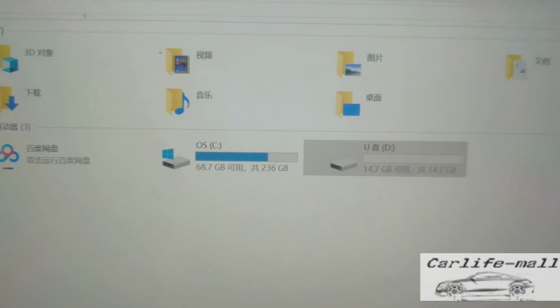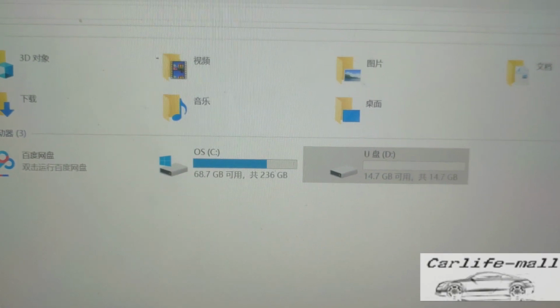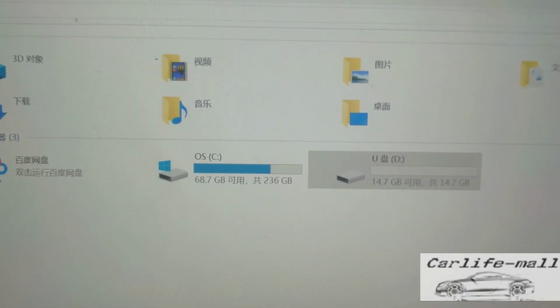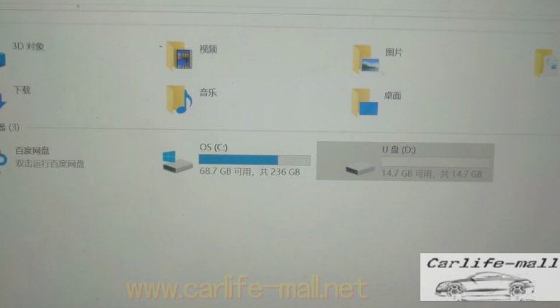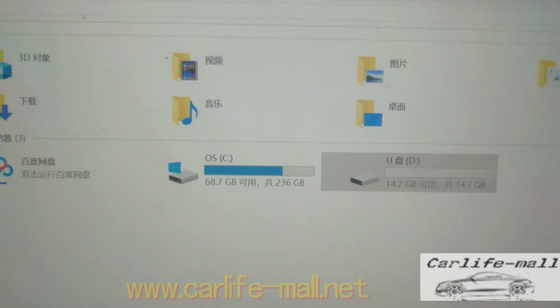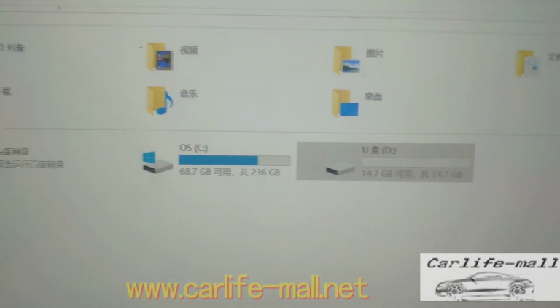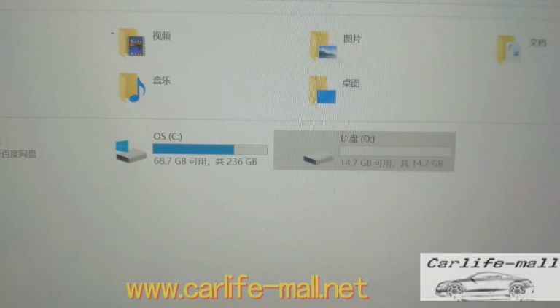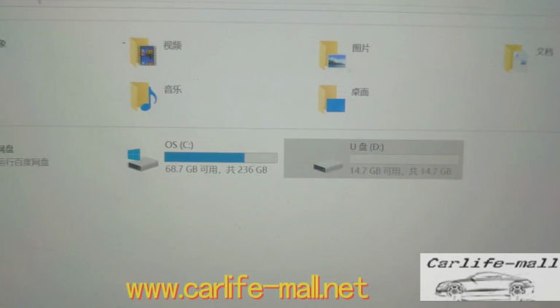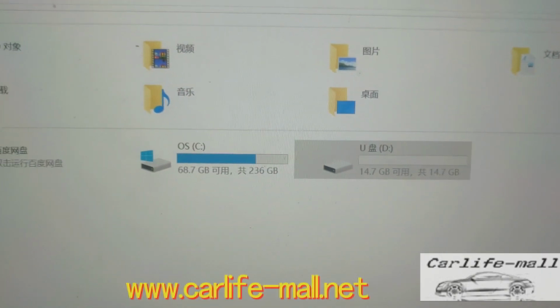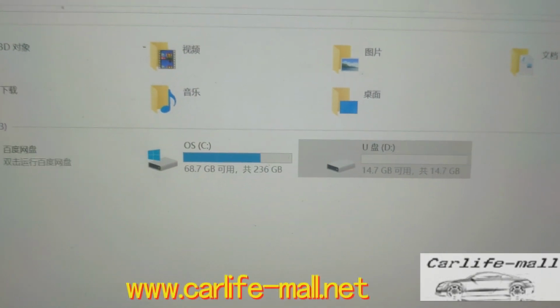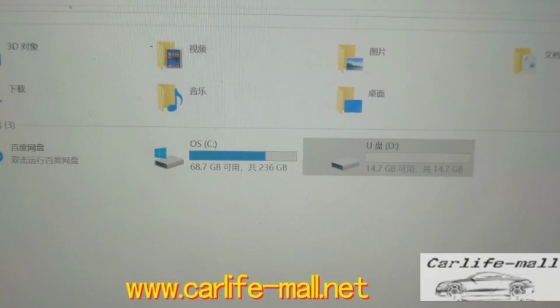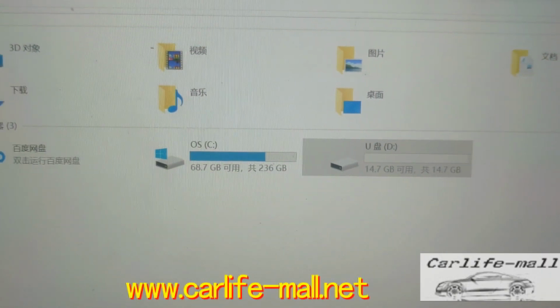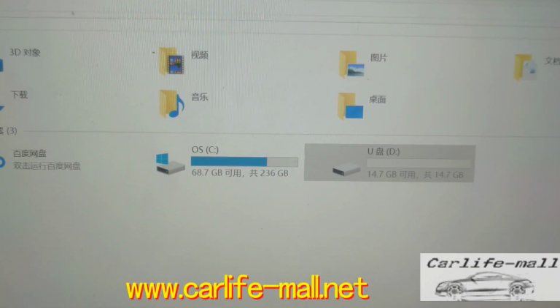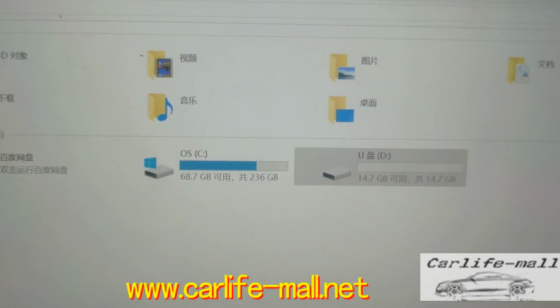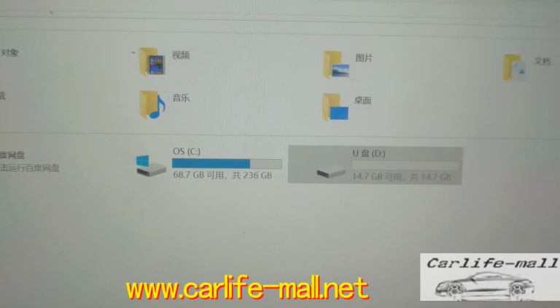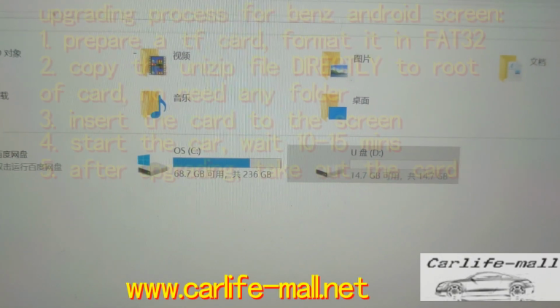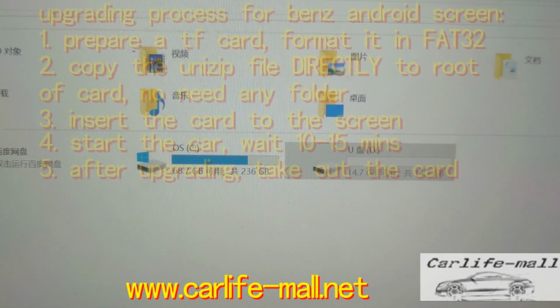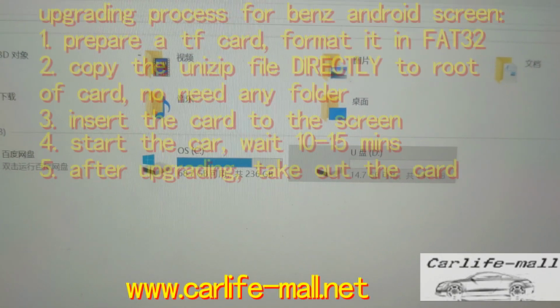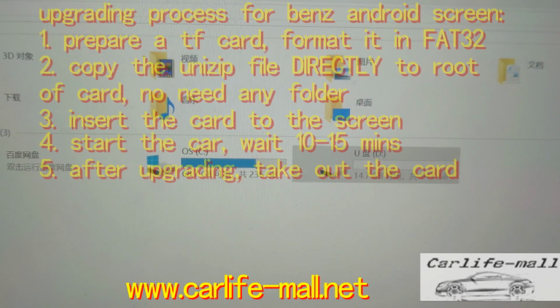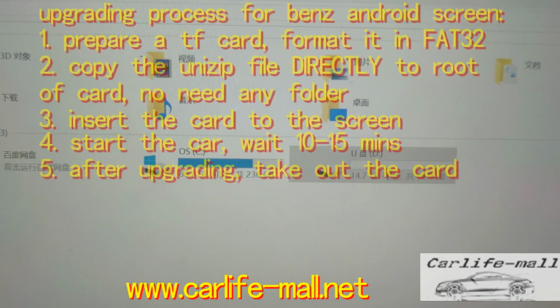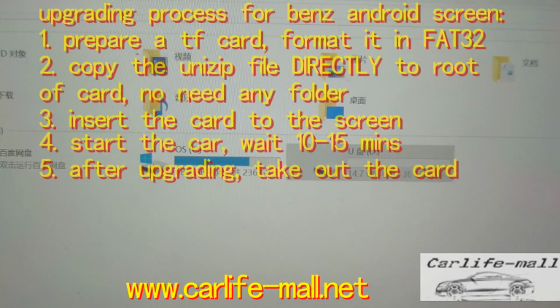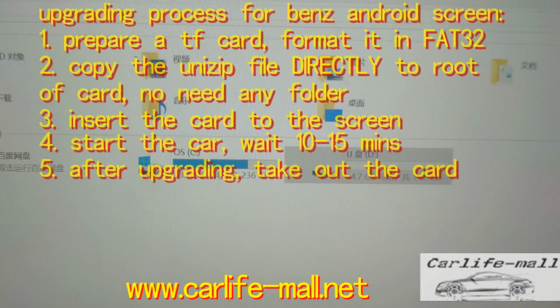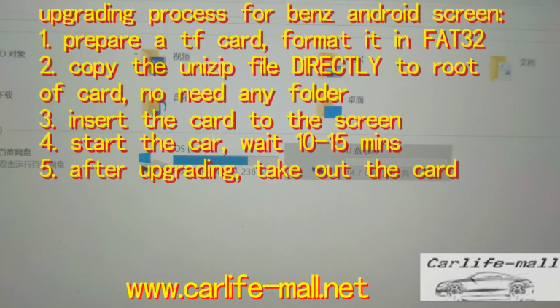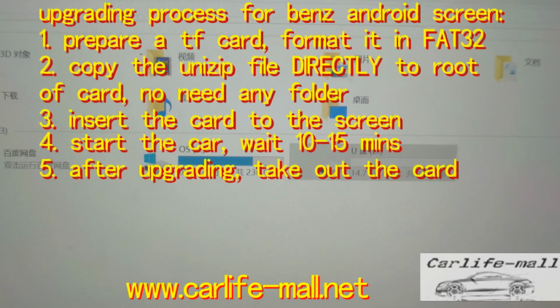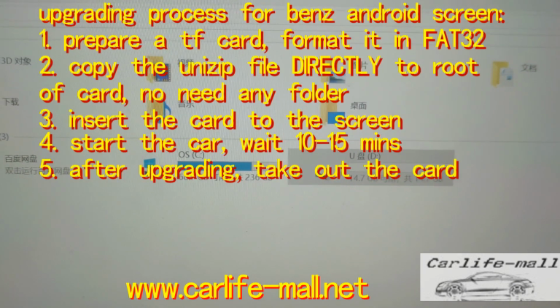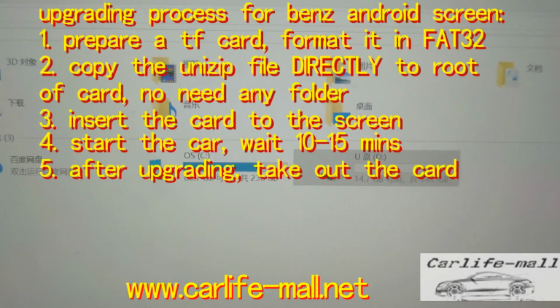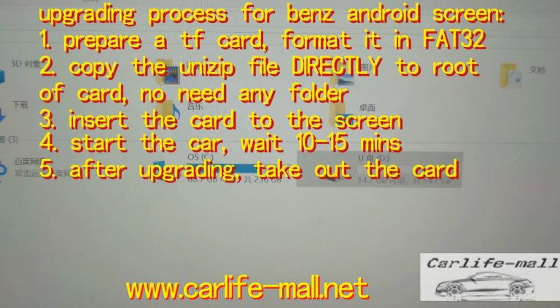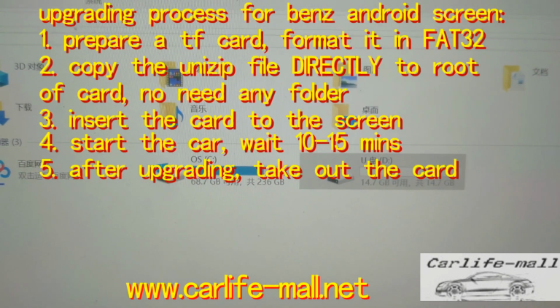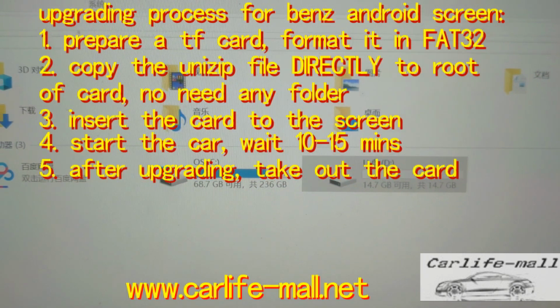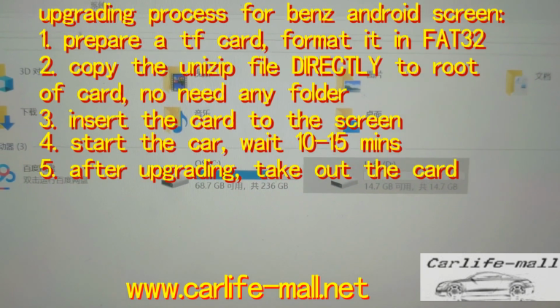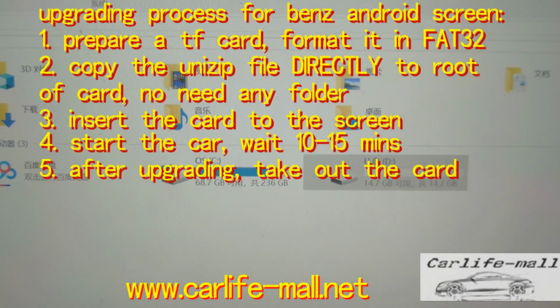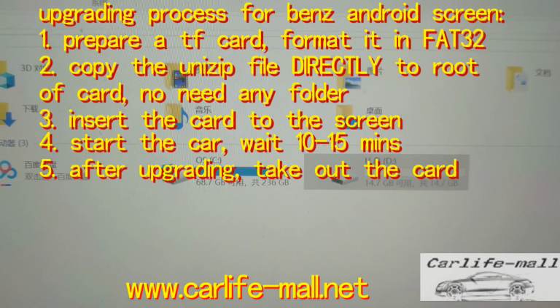Hi everyone, this is Rock from CarLife Mall. Today we introduce you the way of upgrading — the UI upgrading.